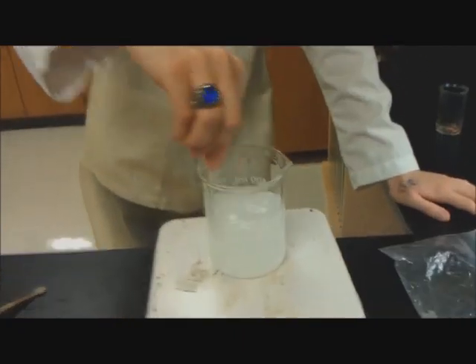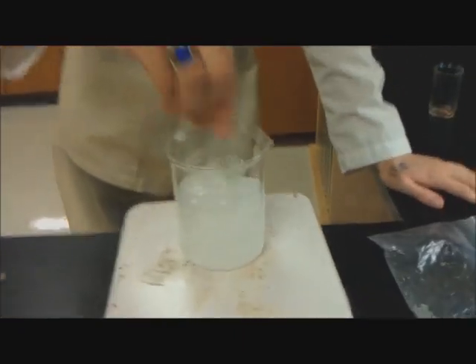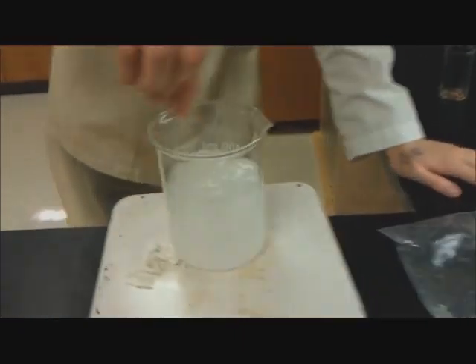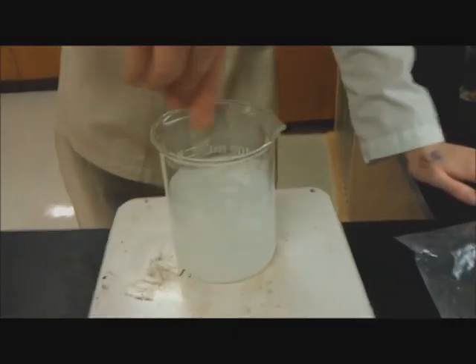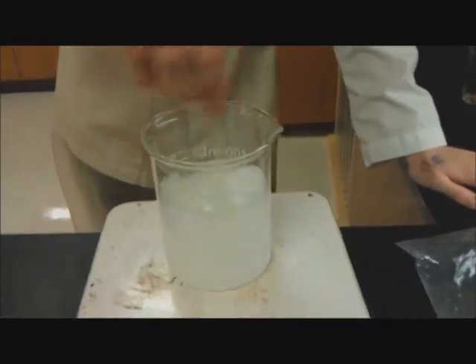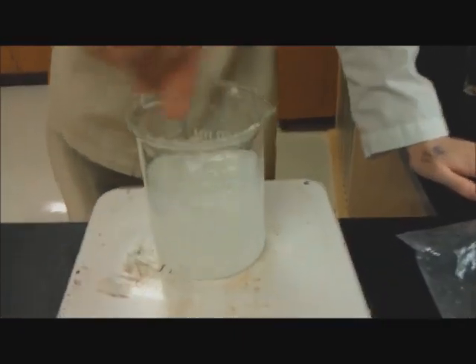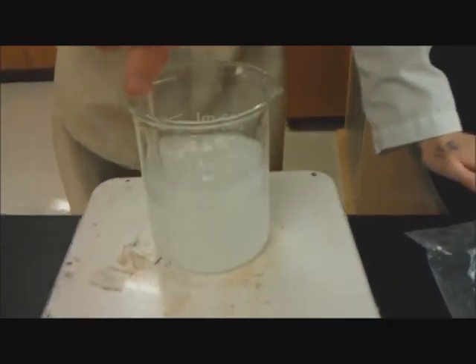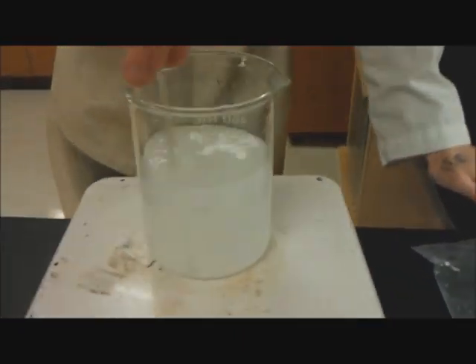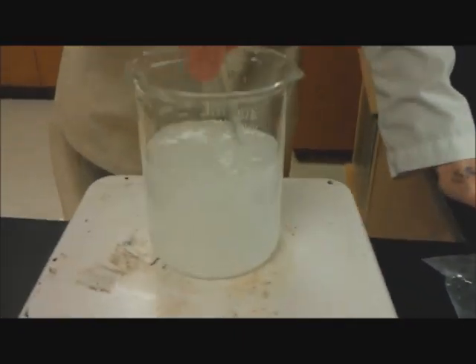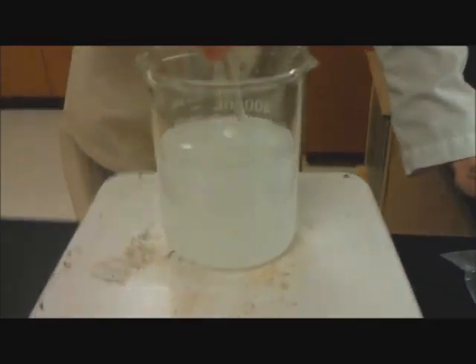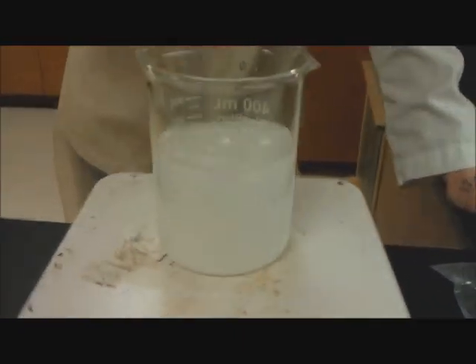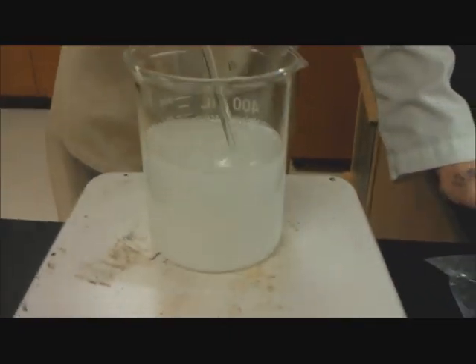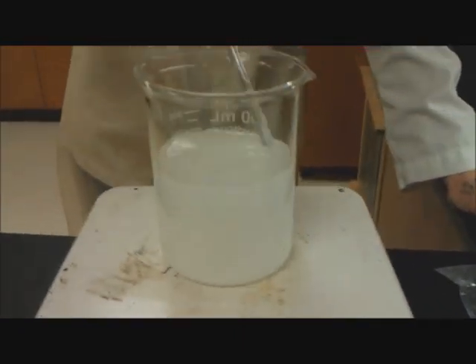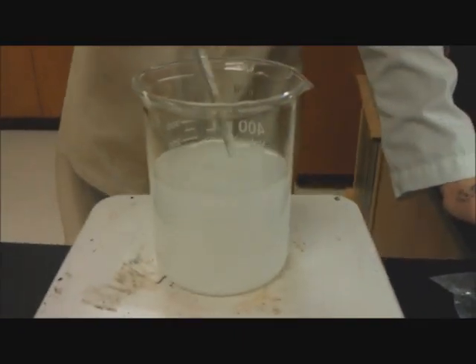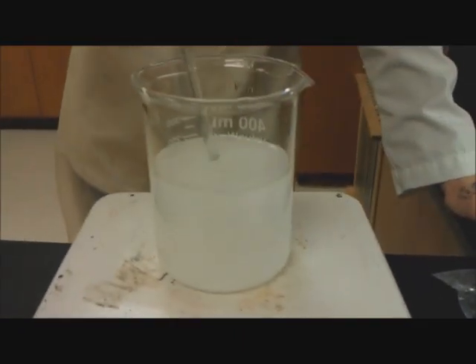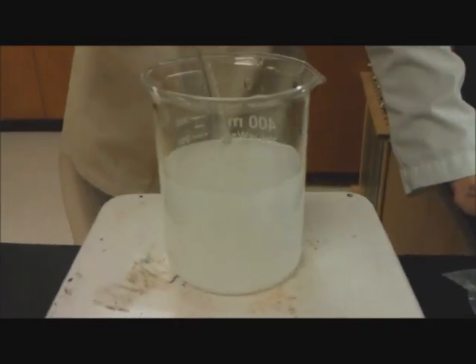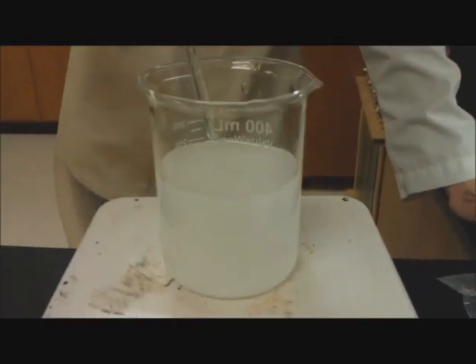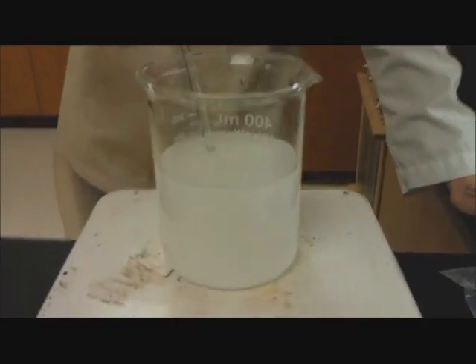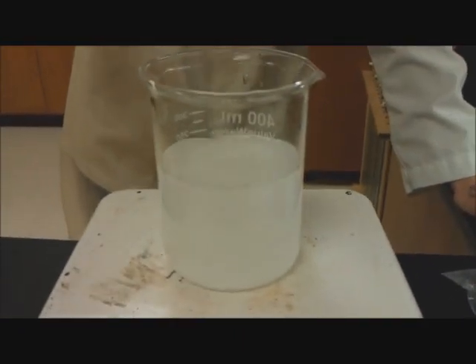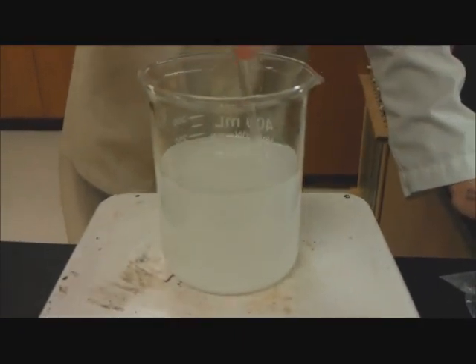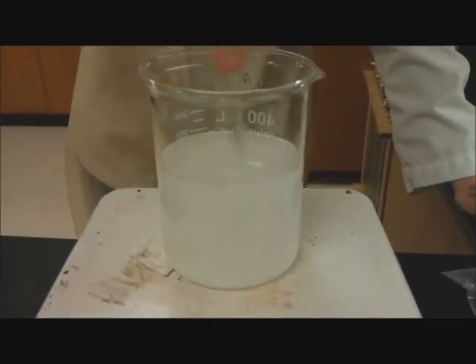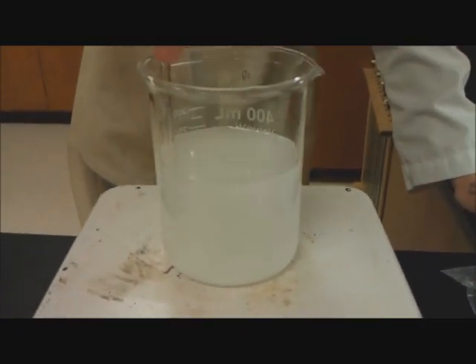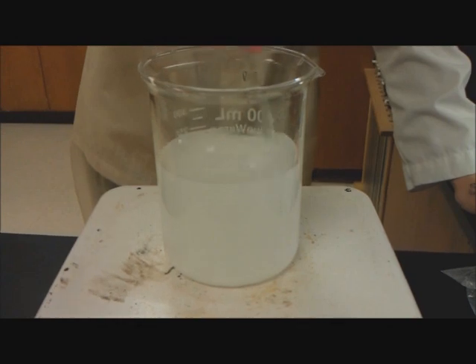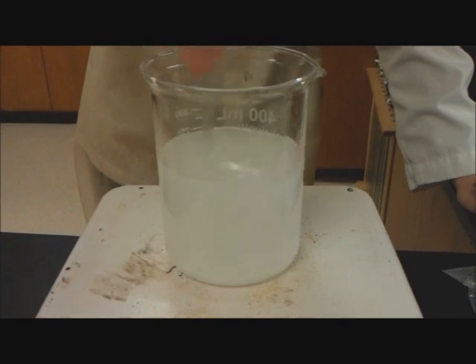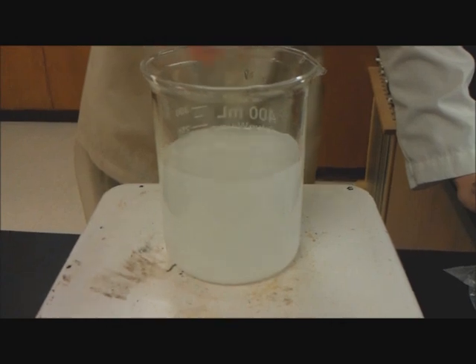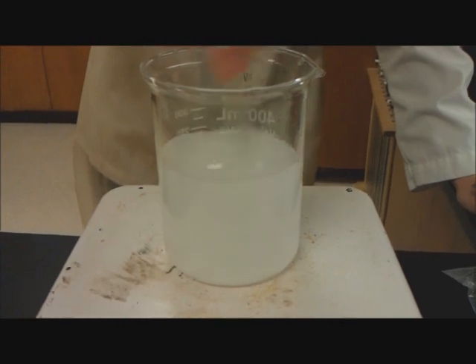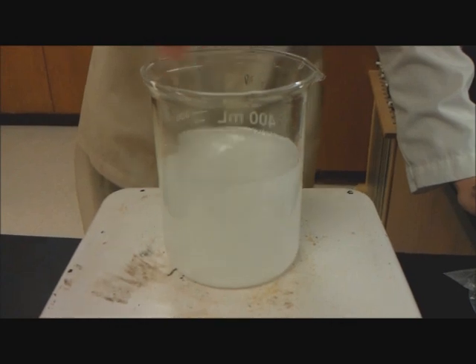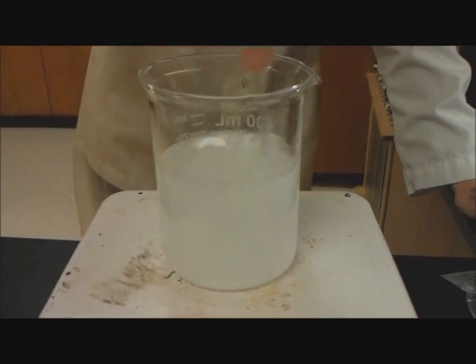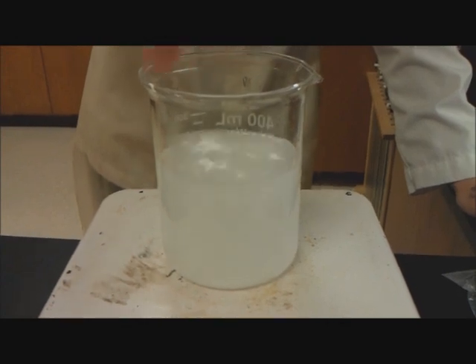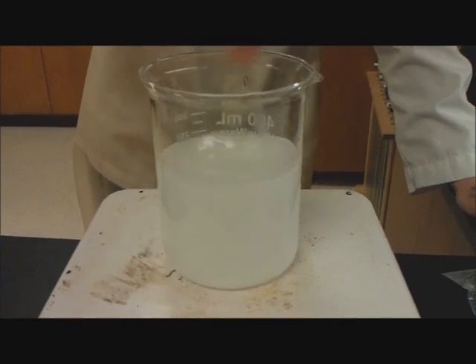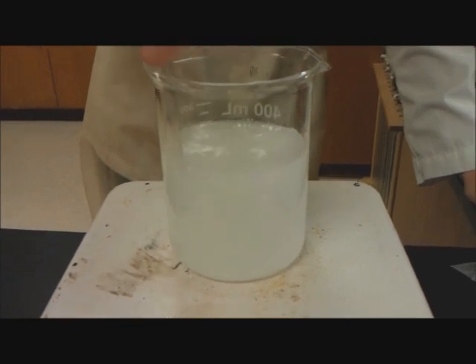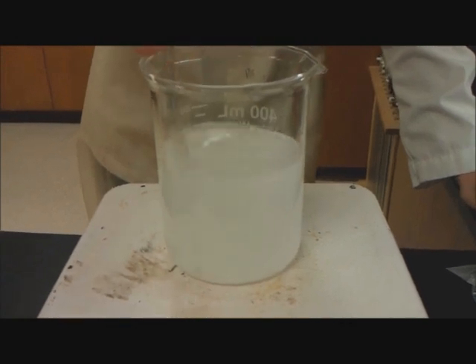We're waiting for this to heat up and dissolve. Once it's nice and clear and near boiling, that's the right point.